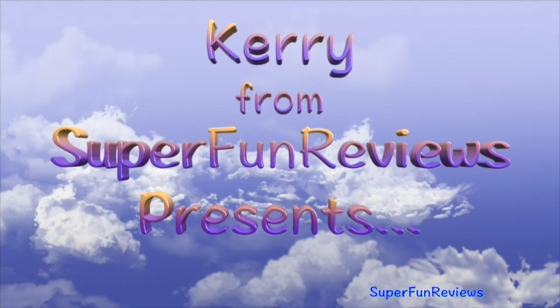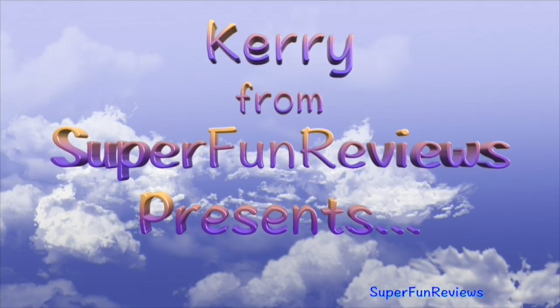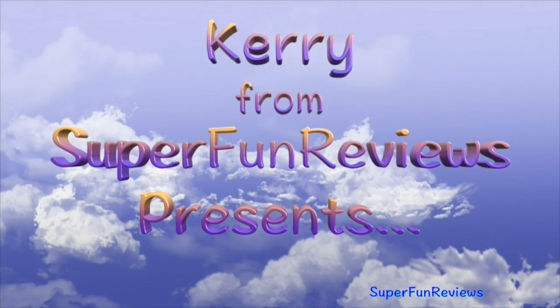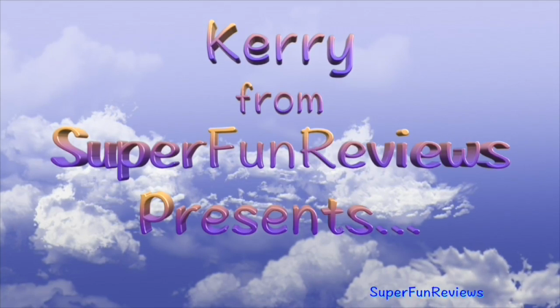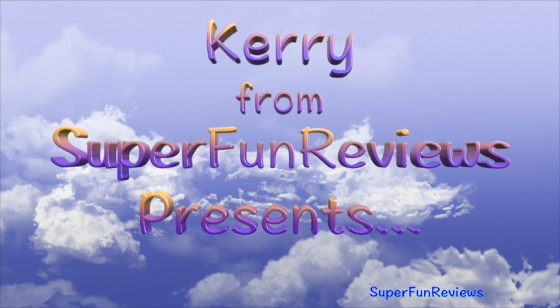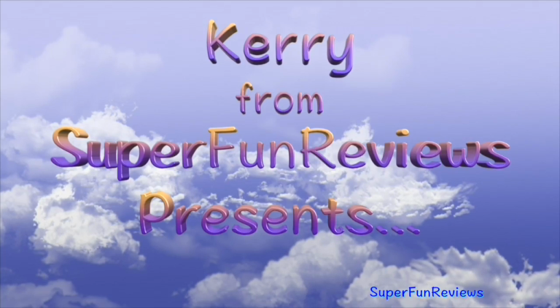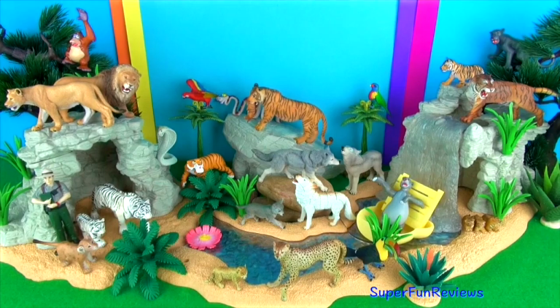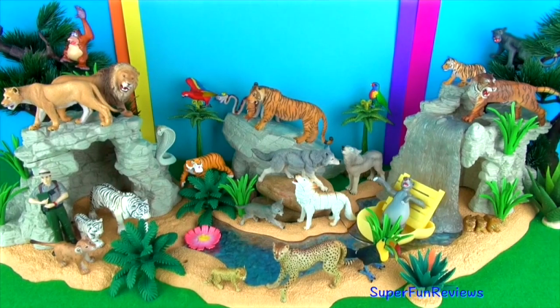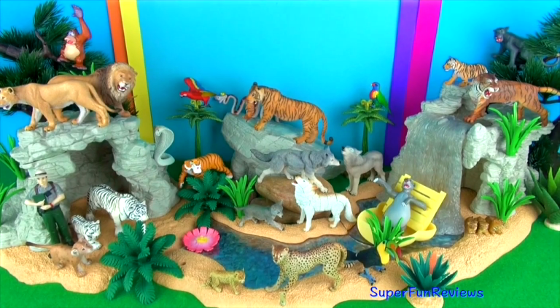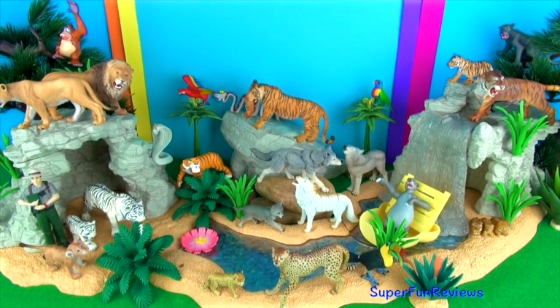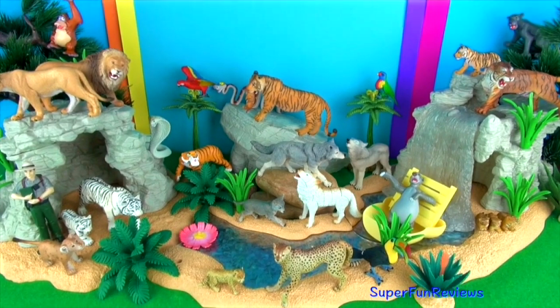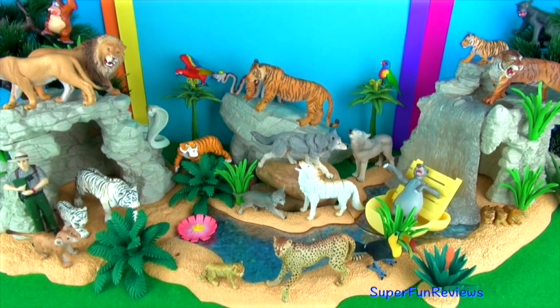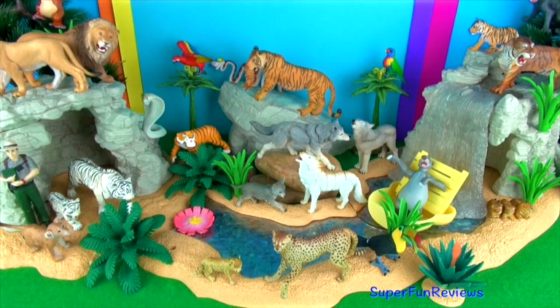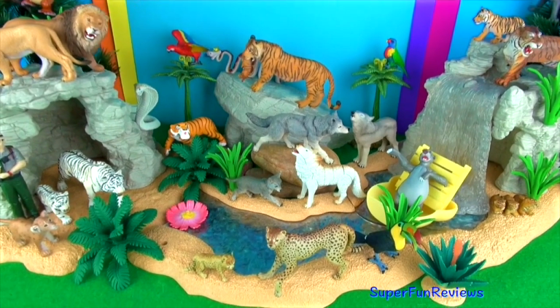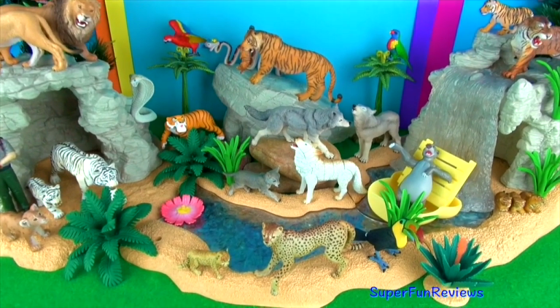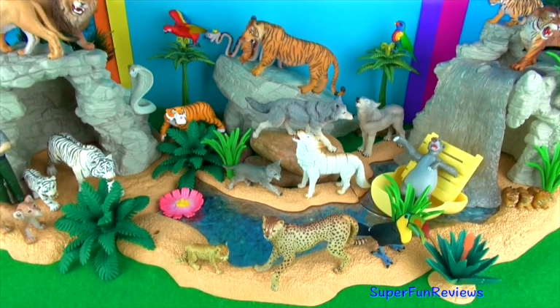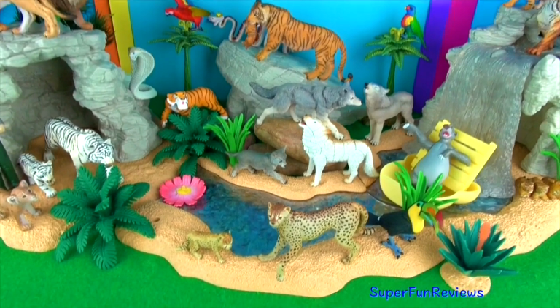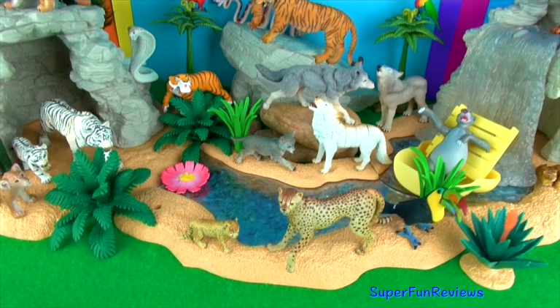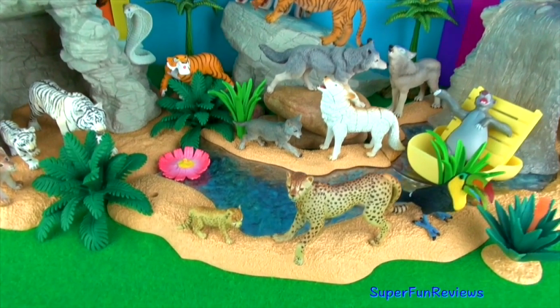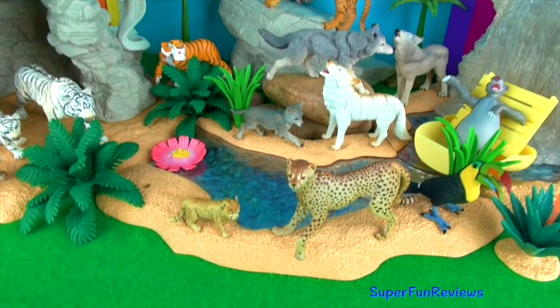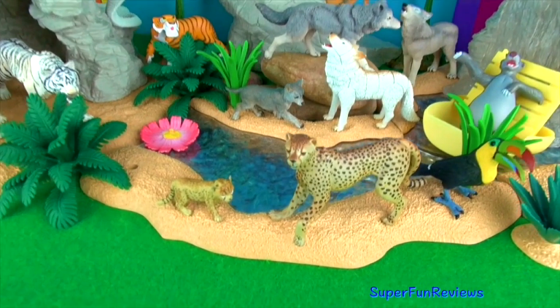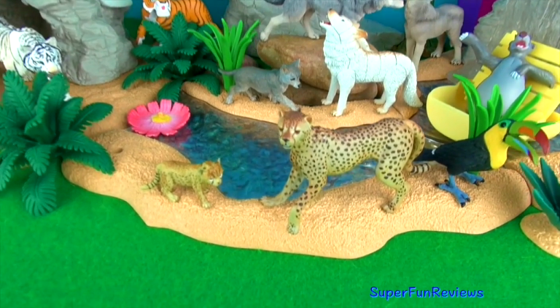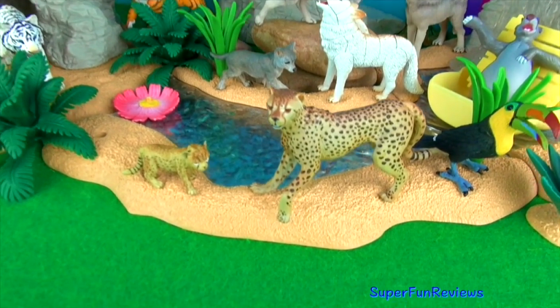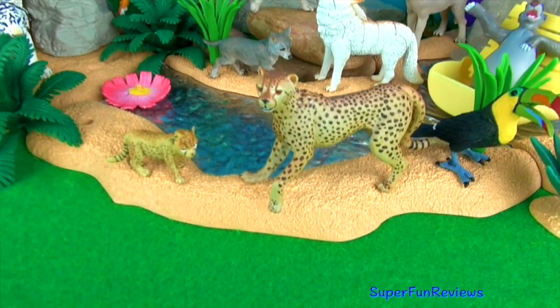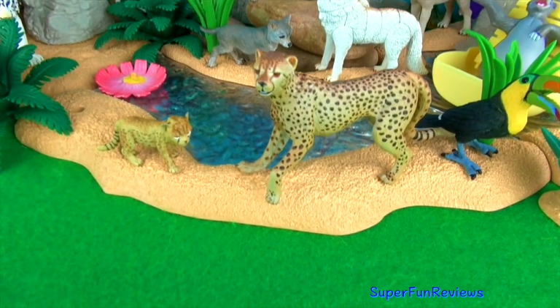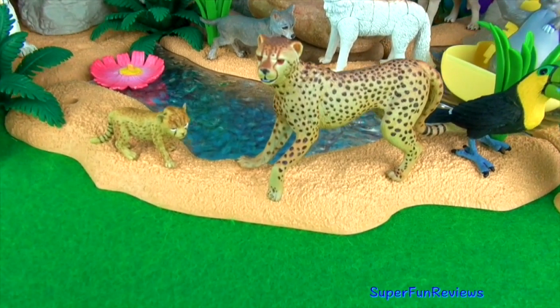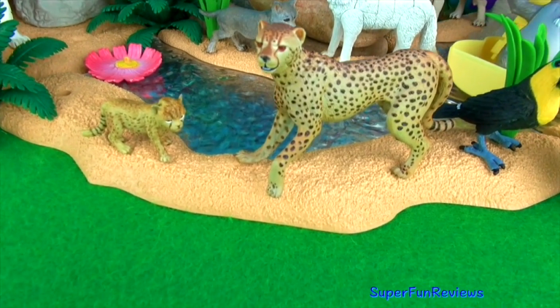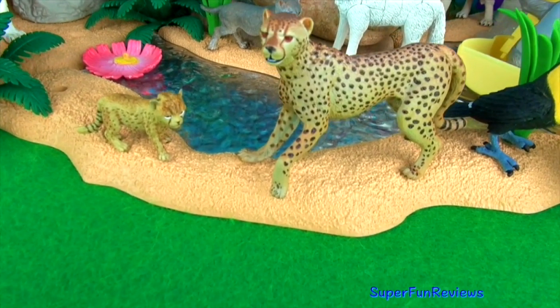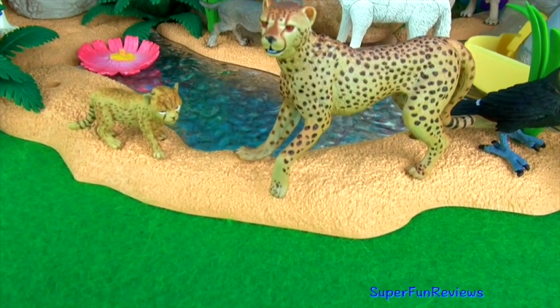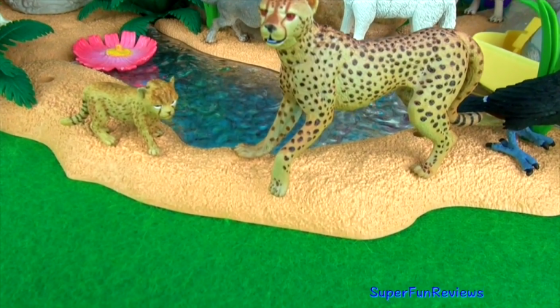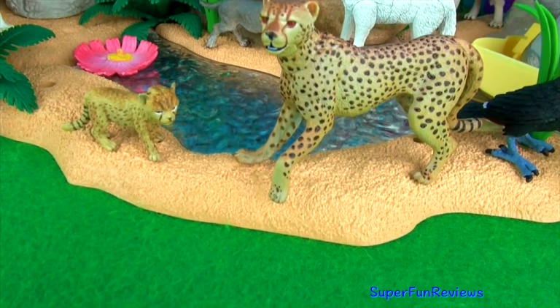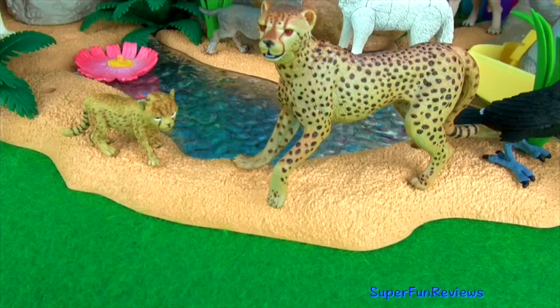Hi, it's Kerry here. Today we have some interesting animals and fun facts.